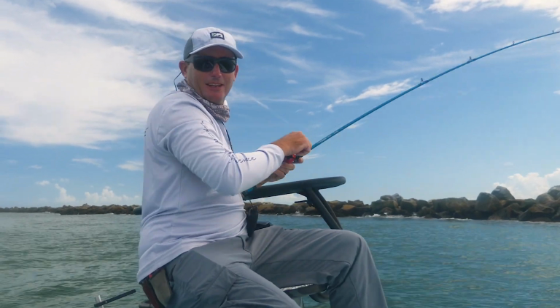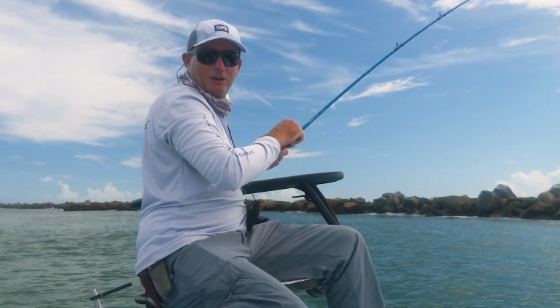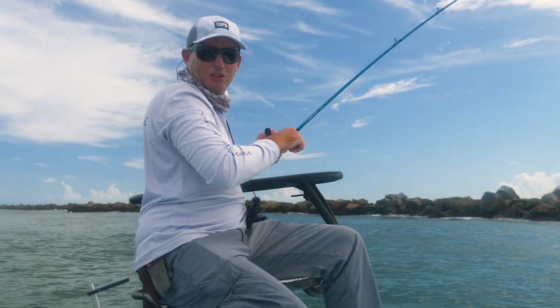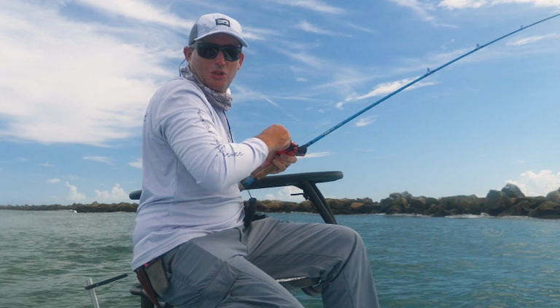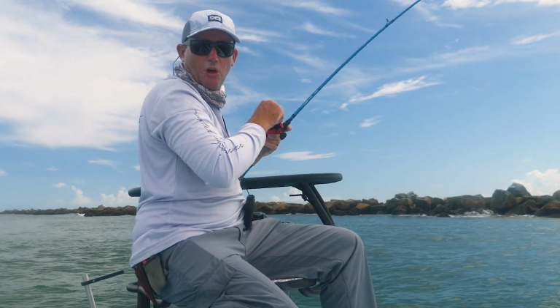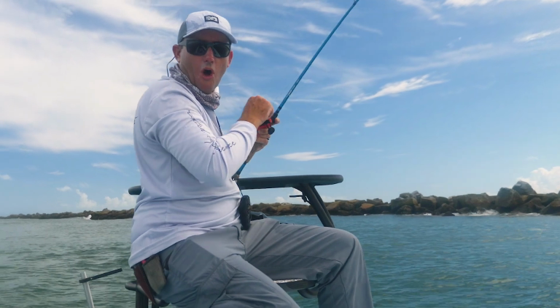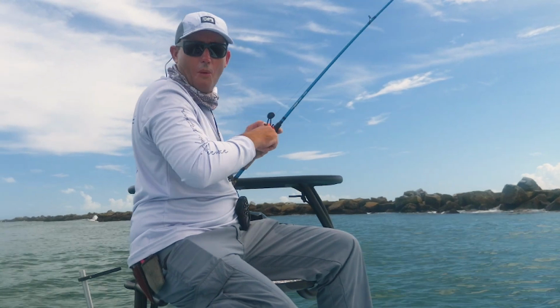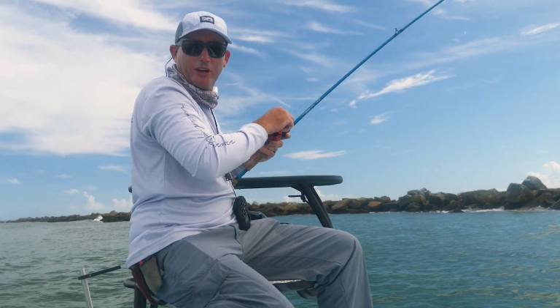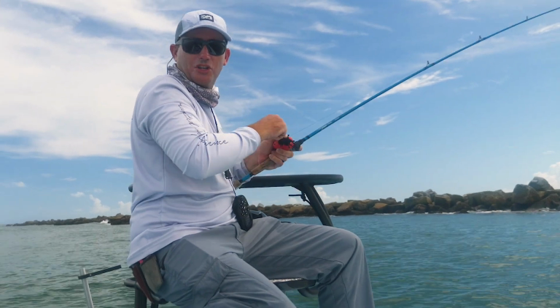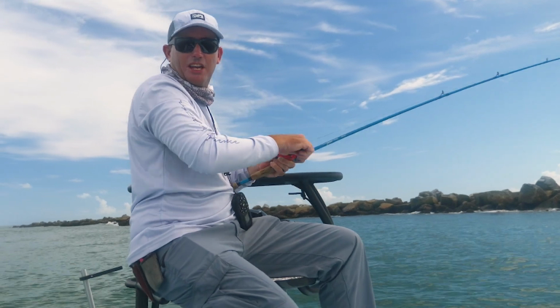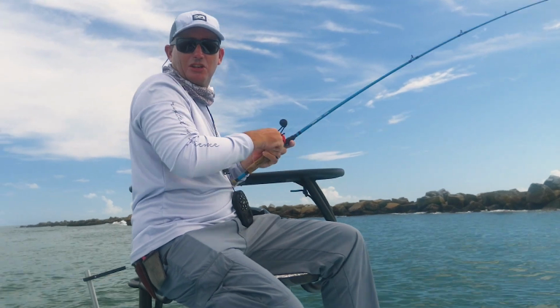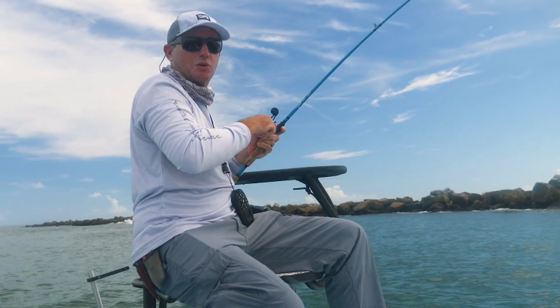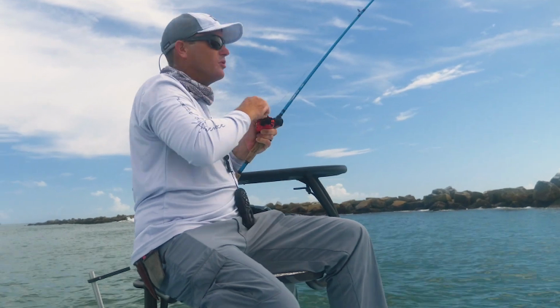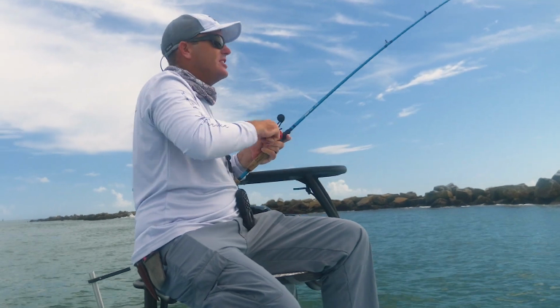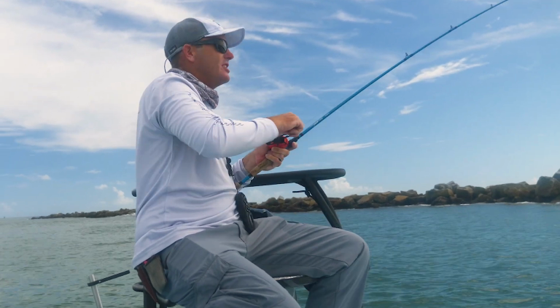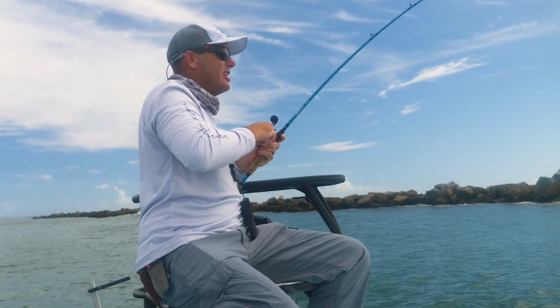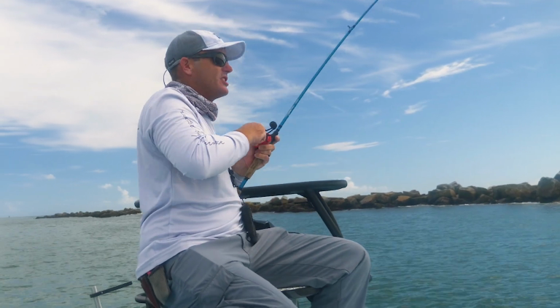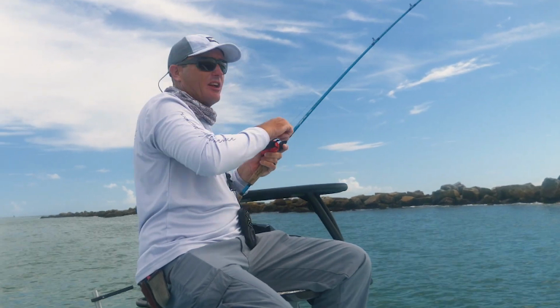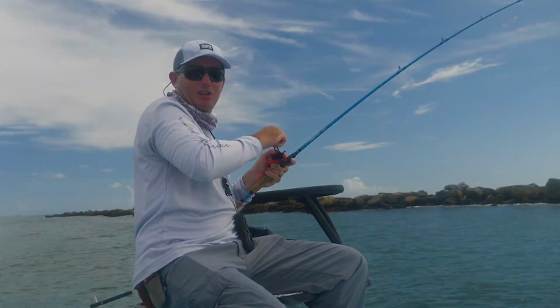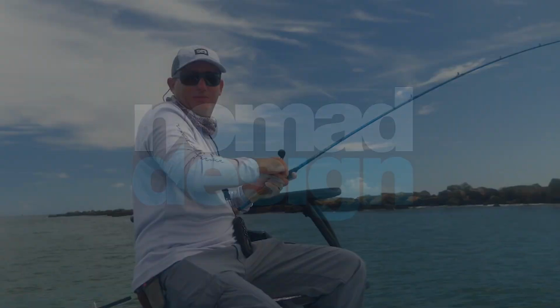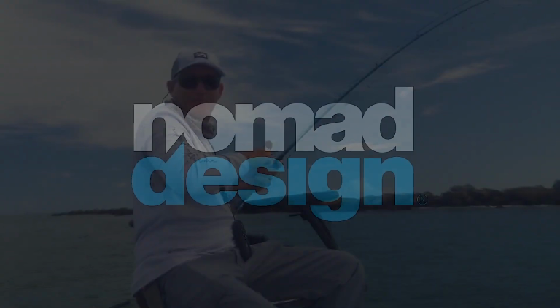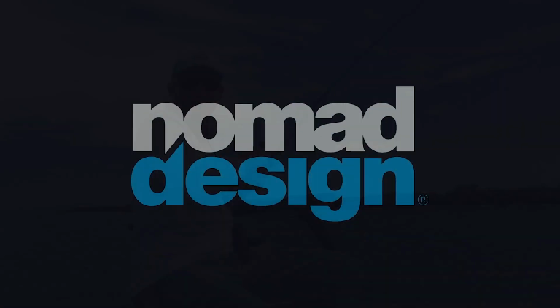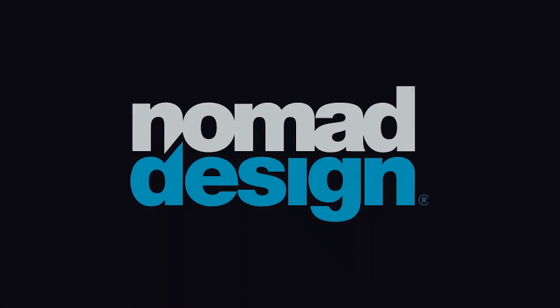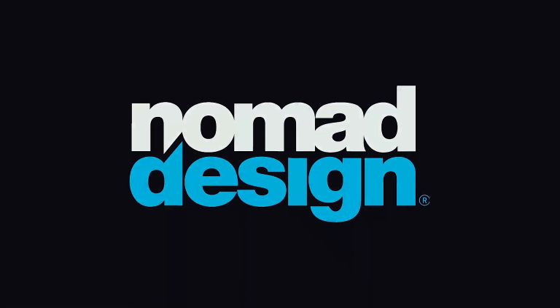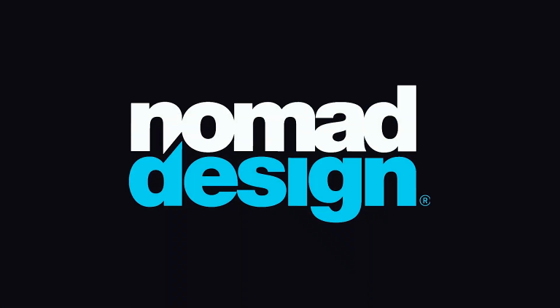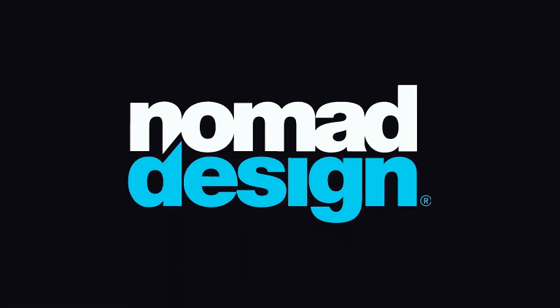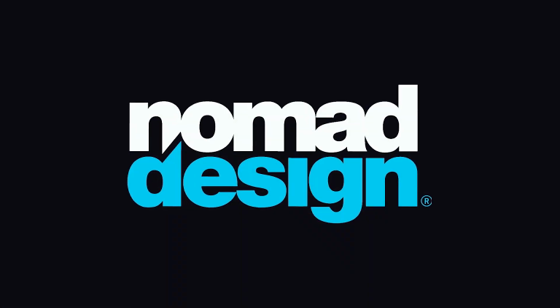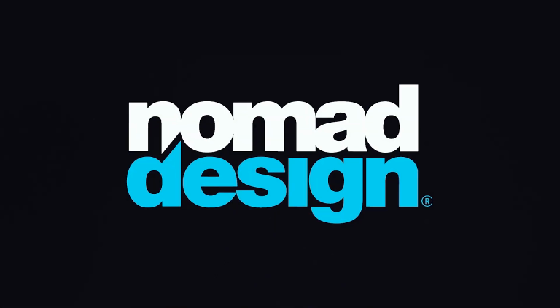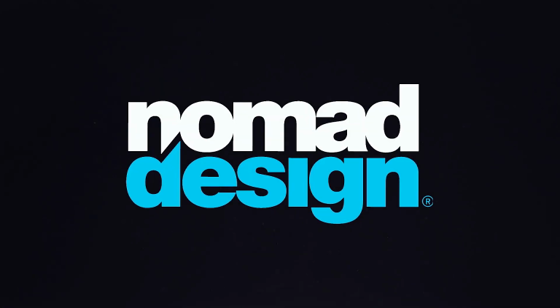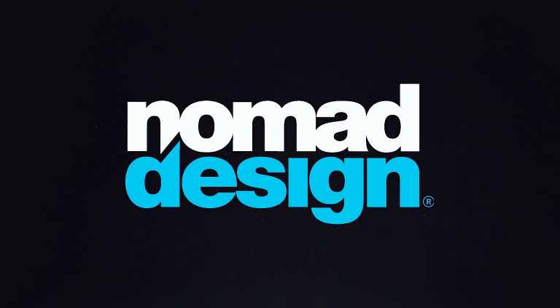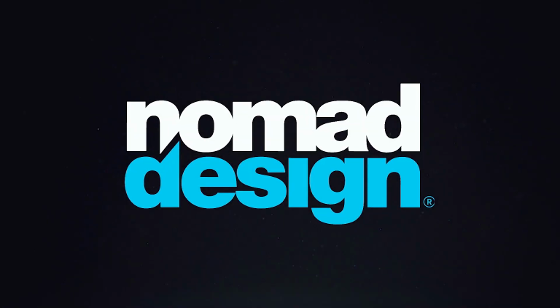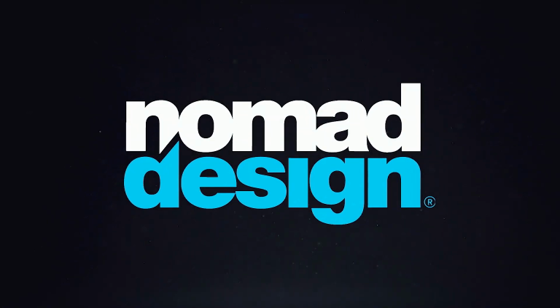Look at the school — oh my gosh, that is a school of reds! There's hundreds of them. I can feel him grabbing, trying to steal a lure off him.